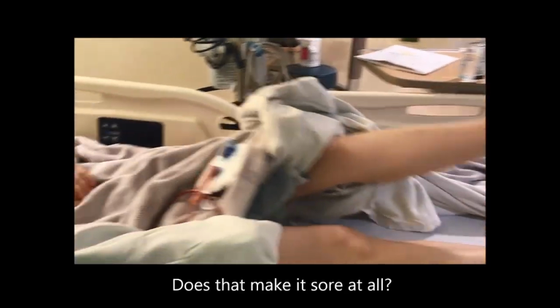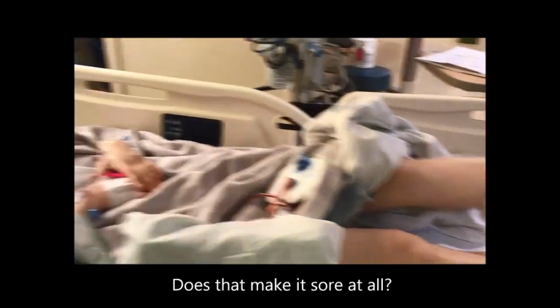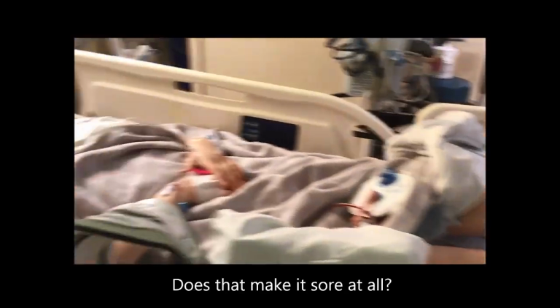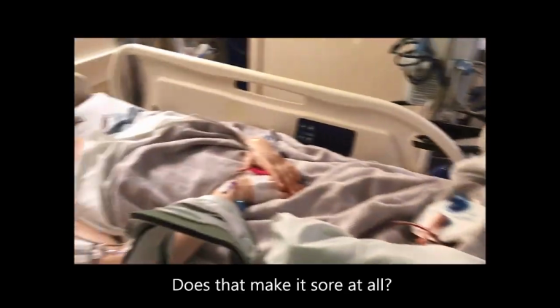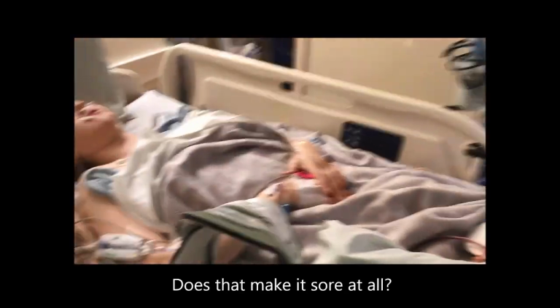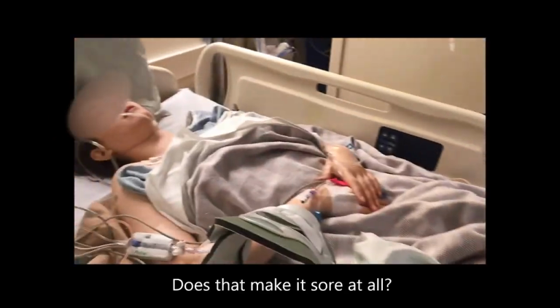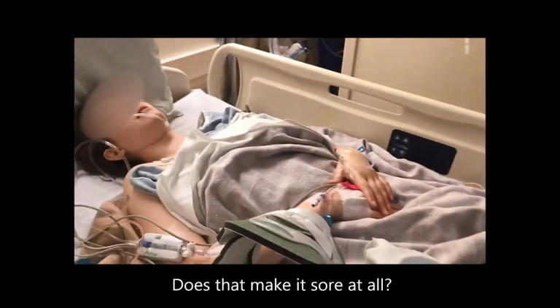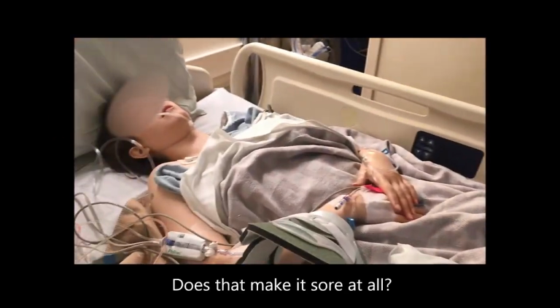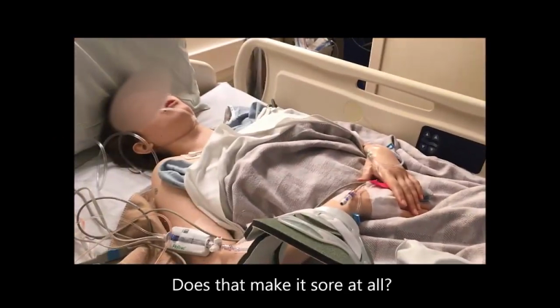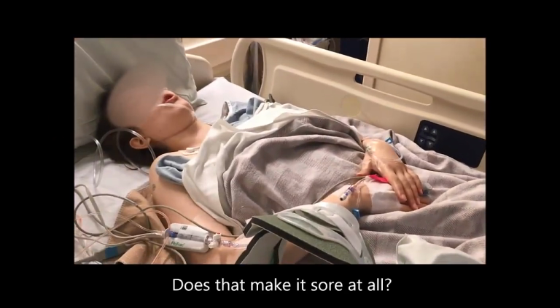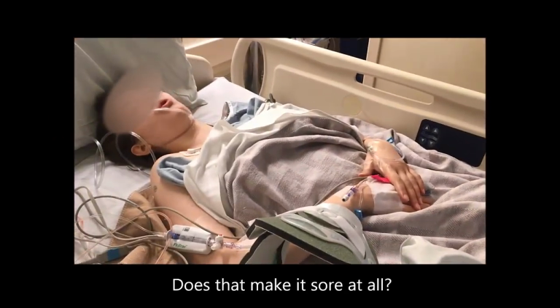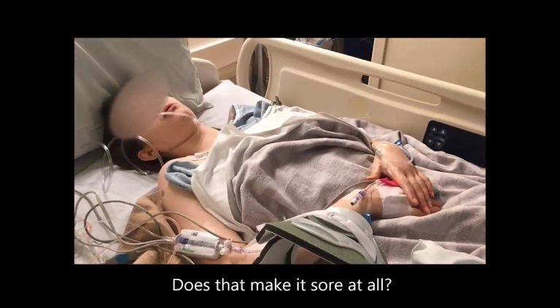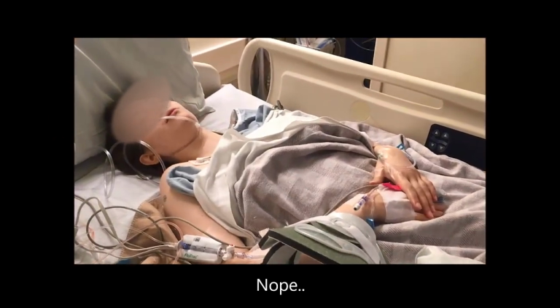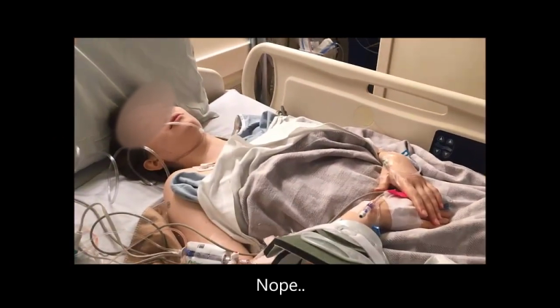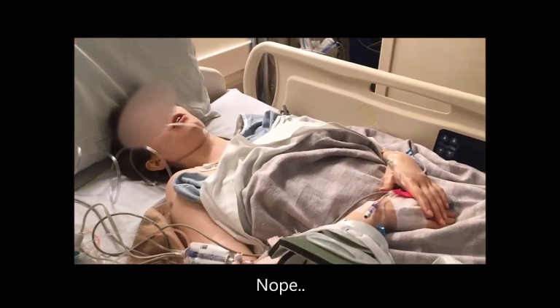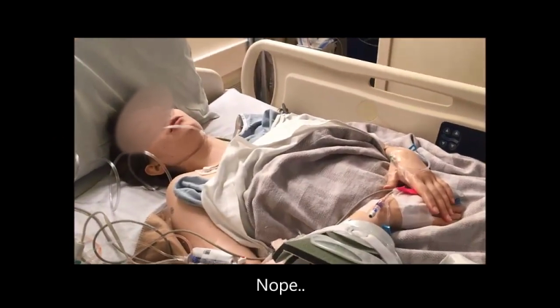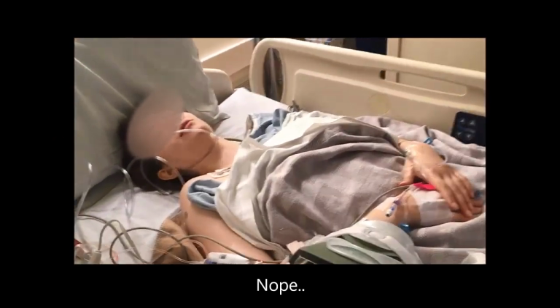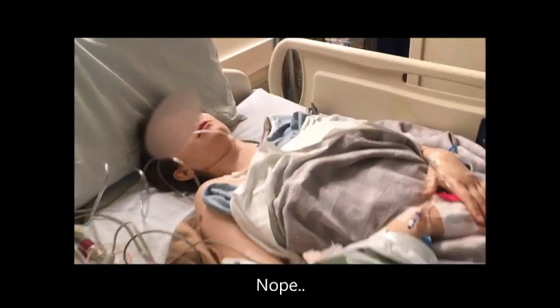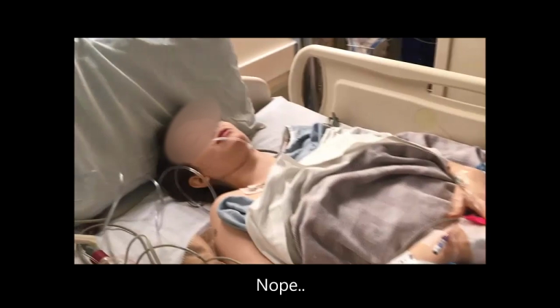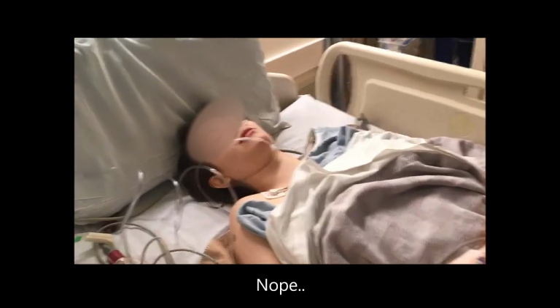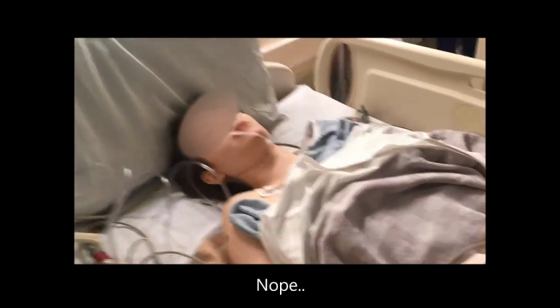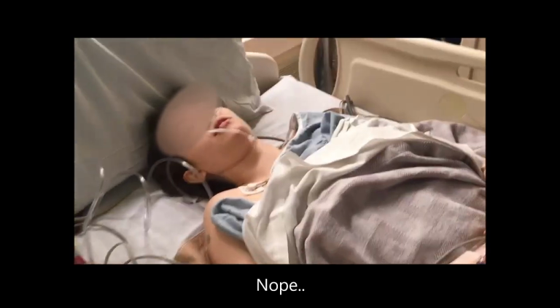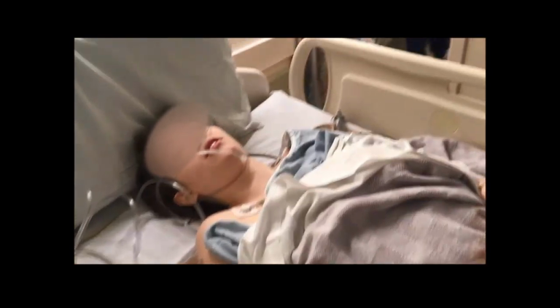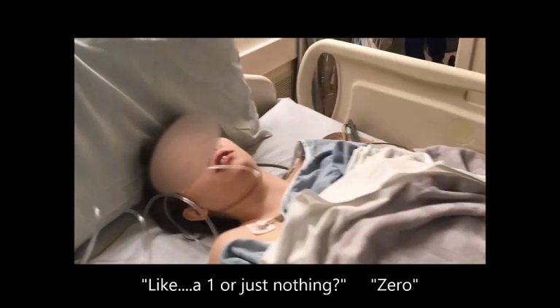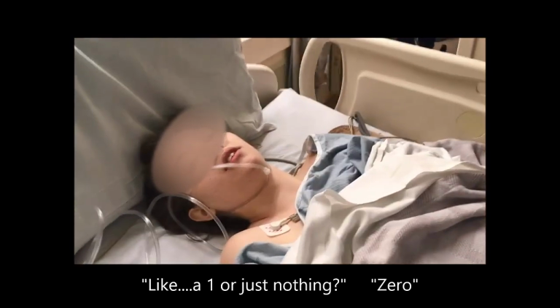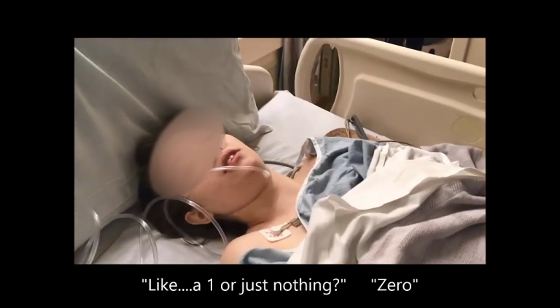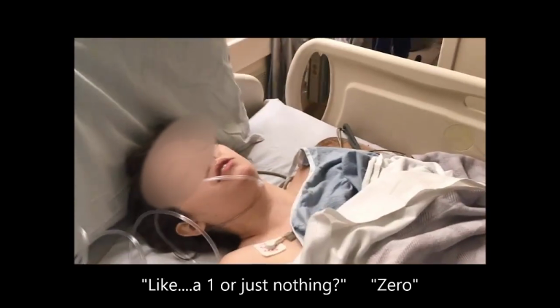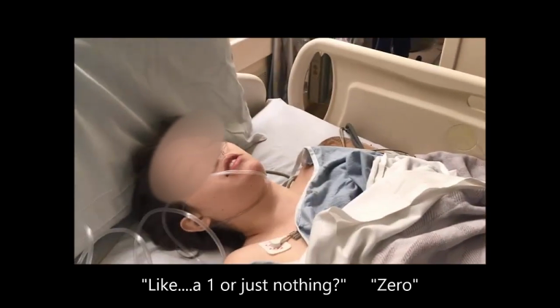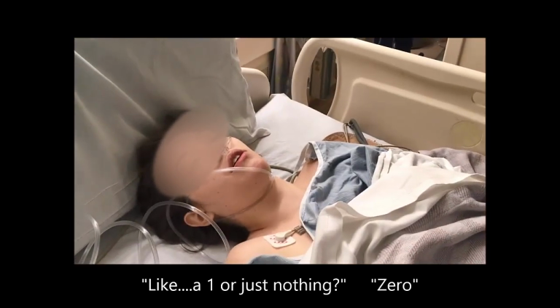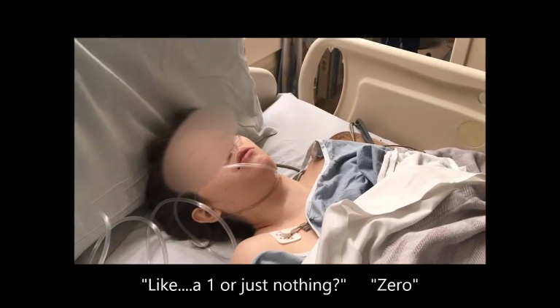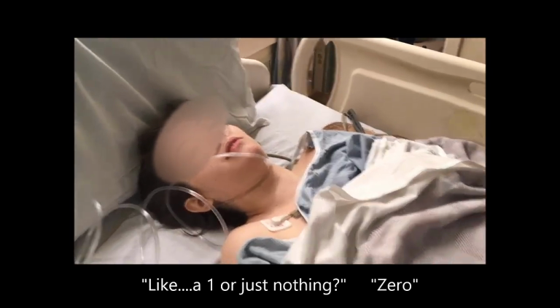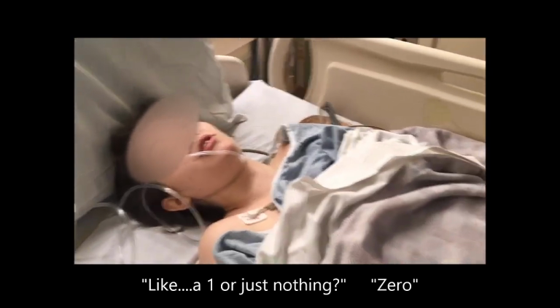And does that make it sore at all? Like a line of pain, or just nothing? Zero. Like zero?